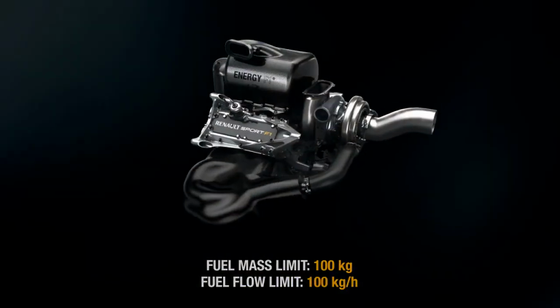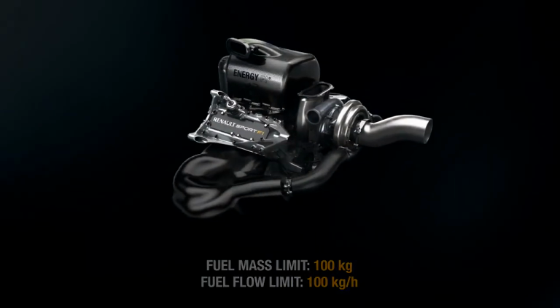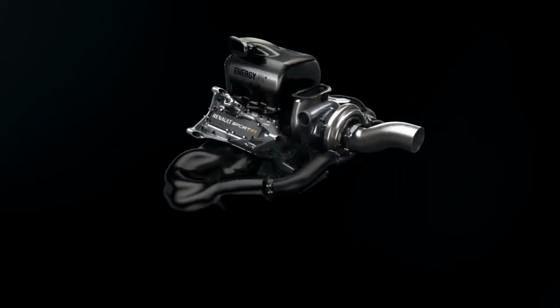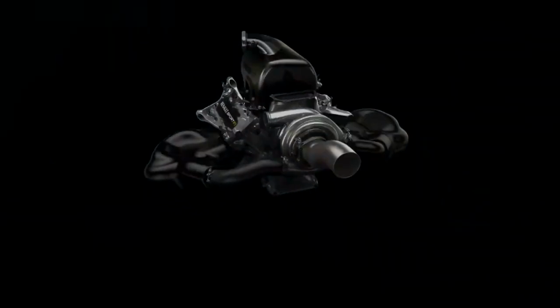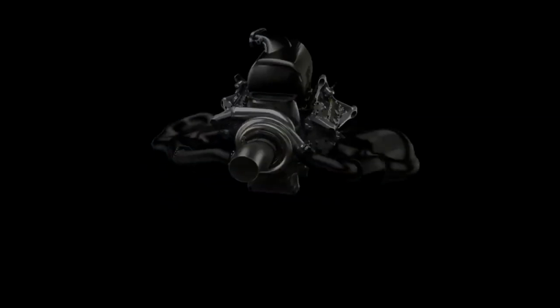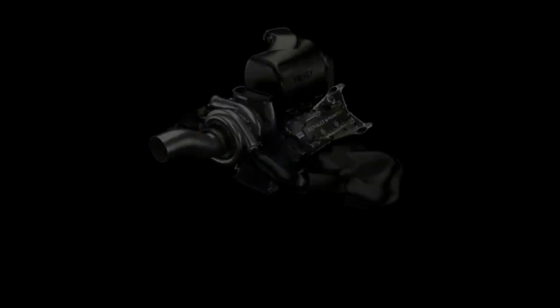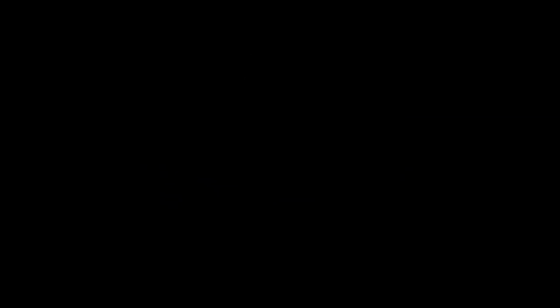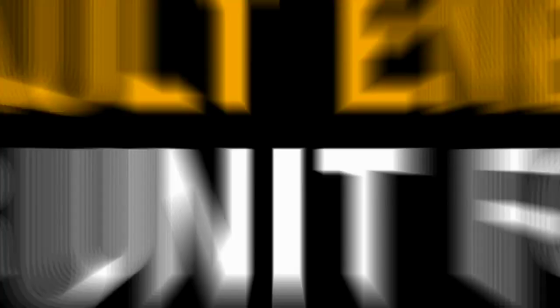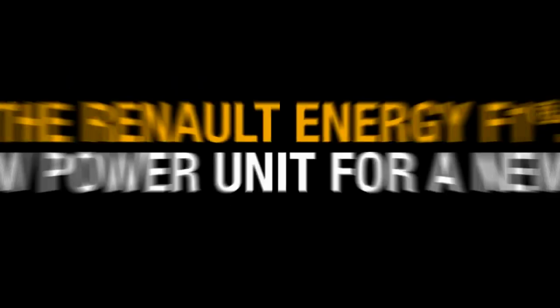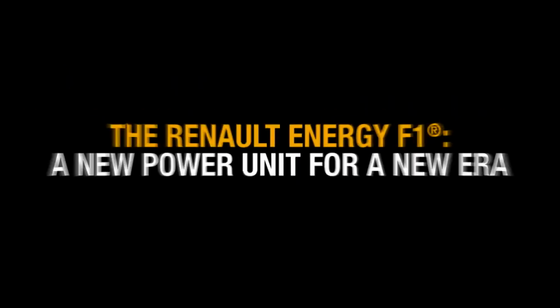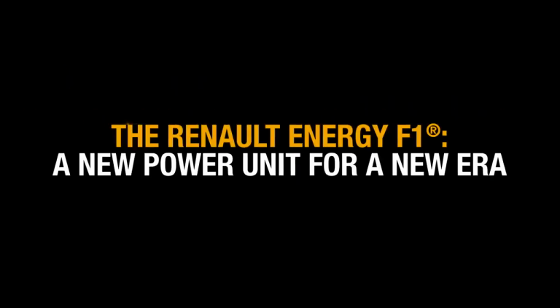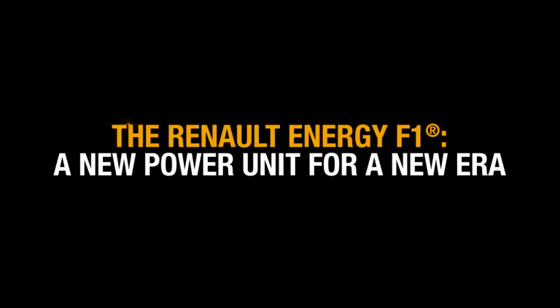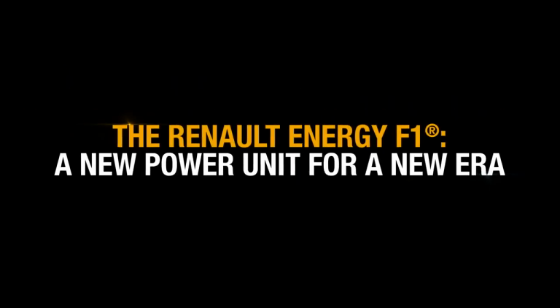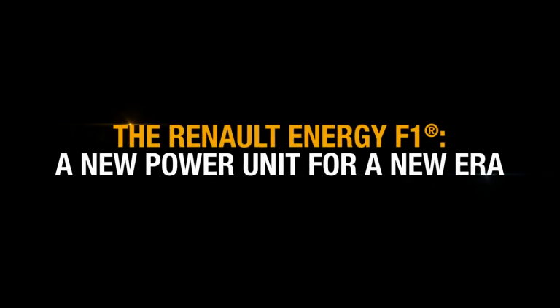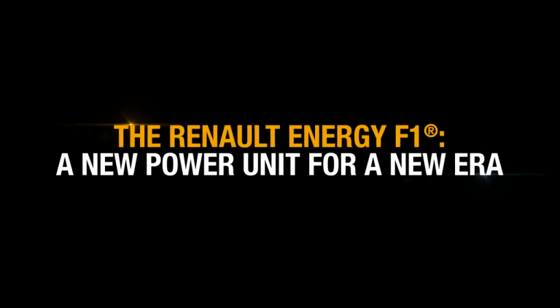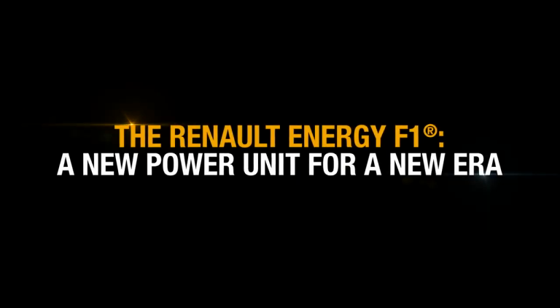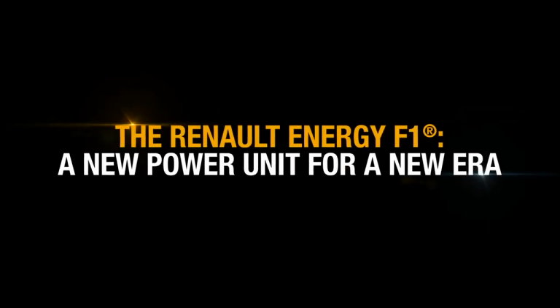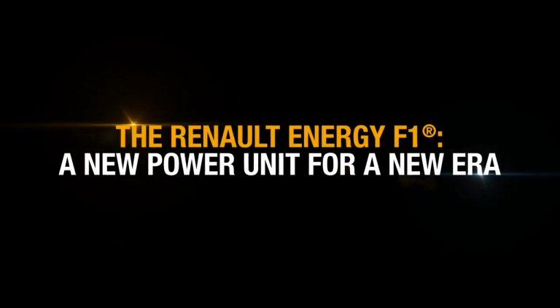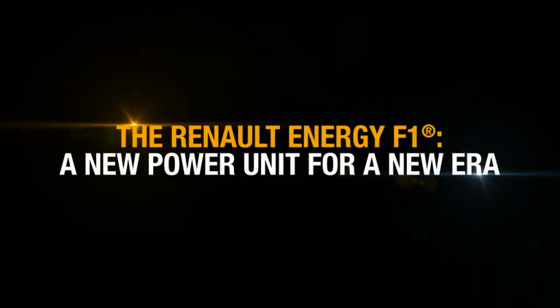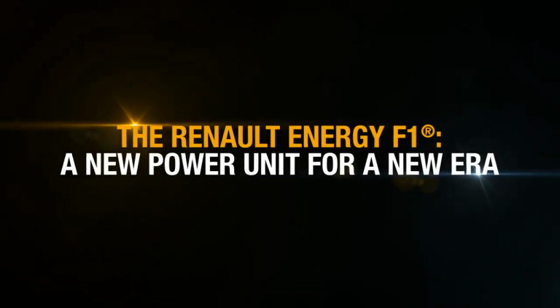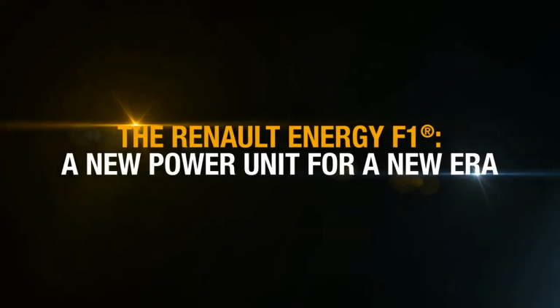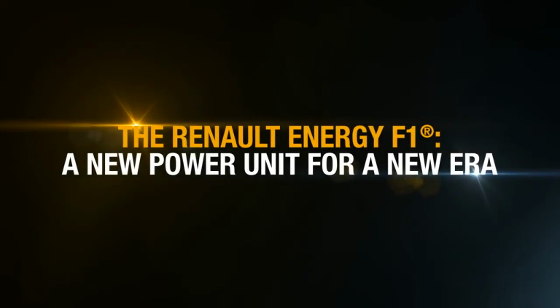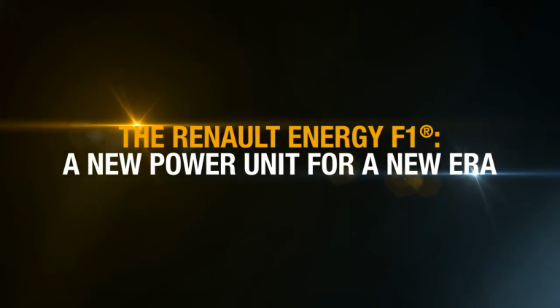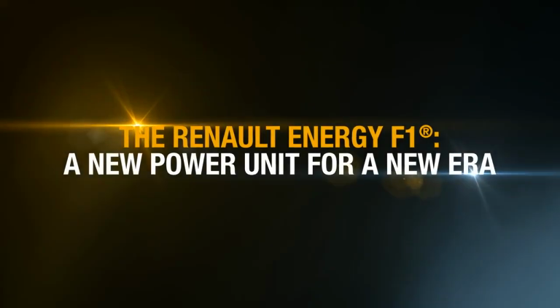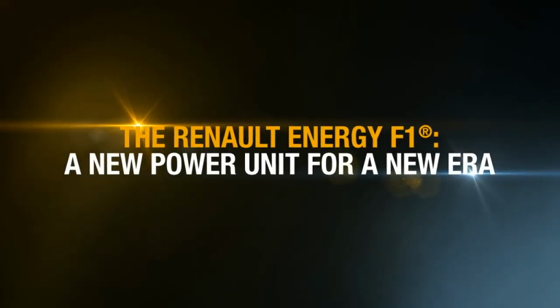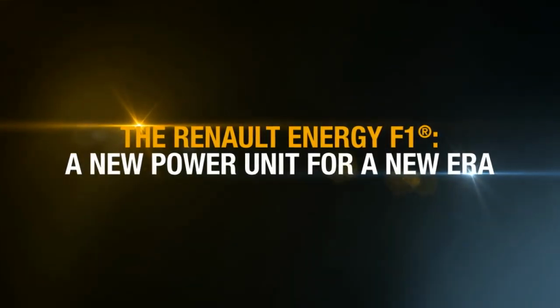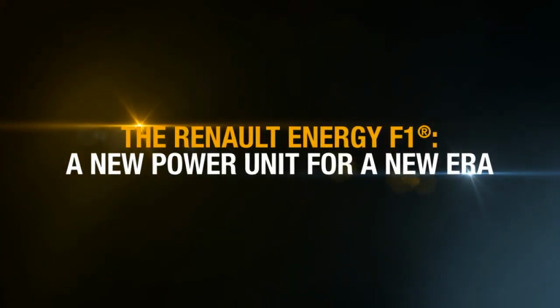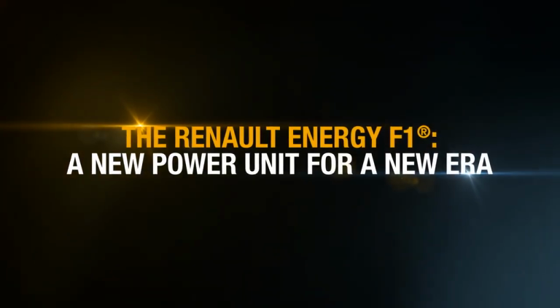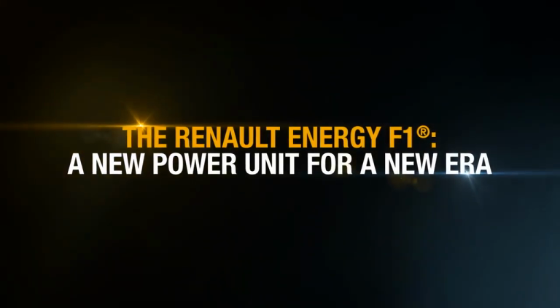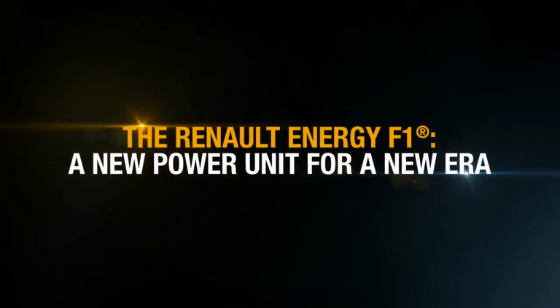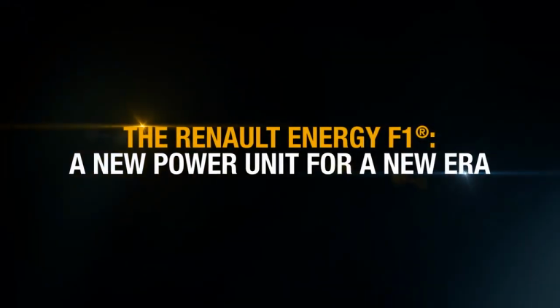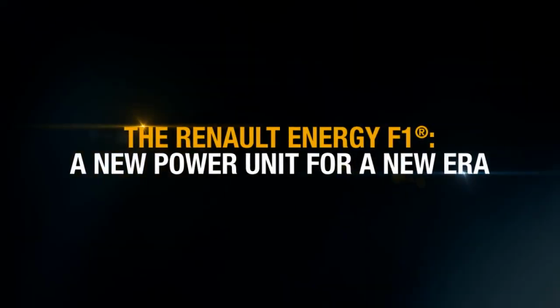The Renault Energy F1 — a new power unit for a new era.